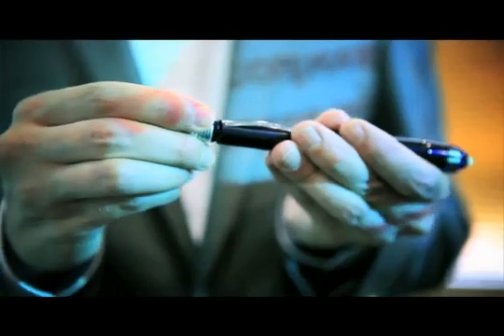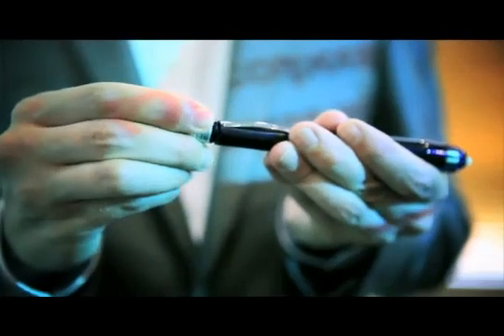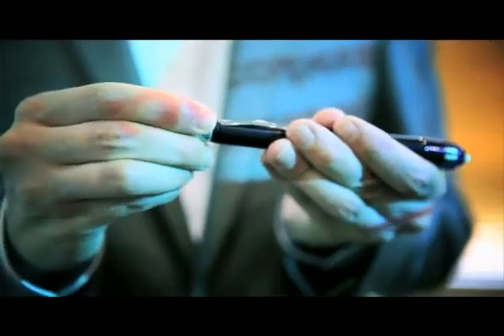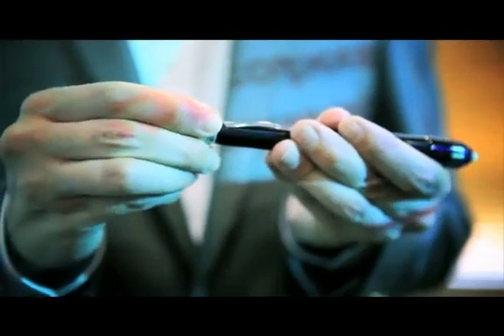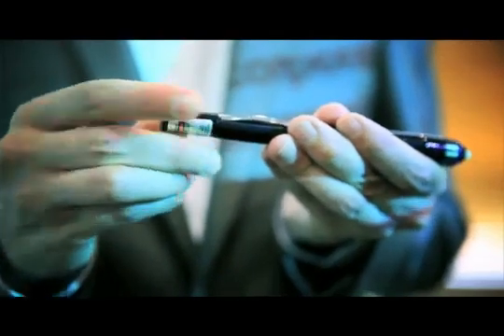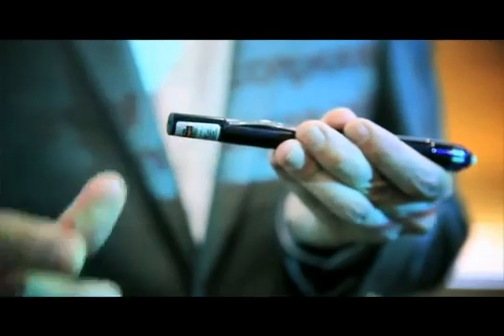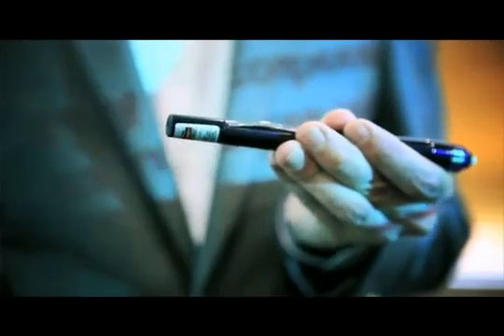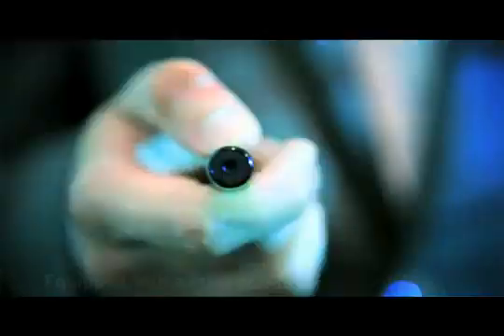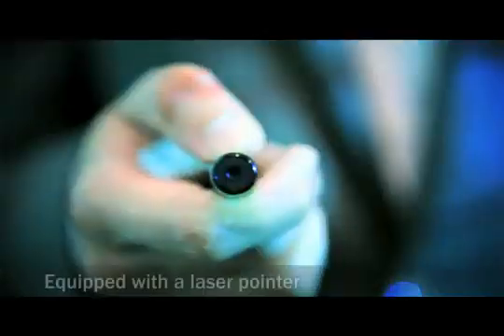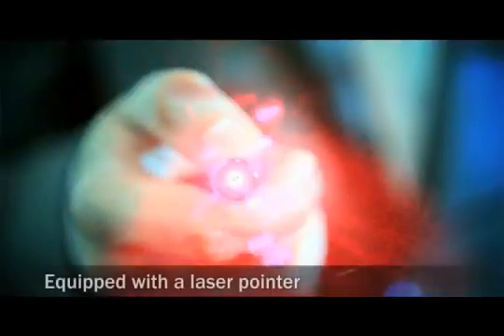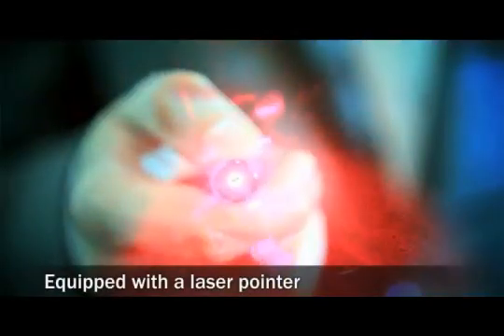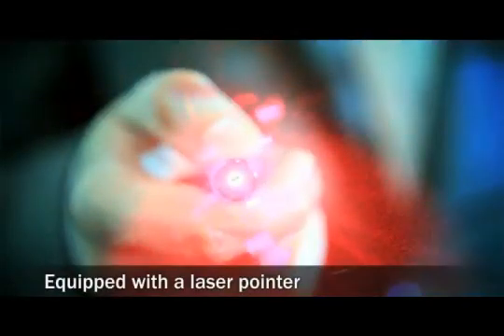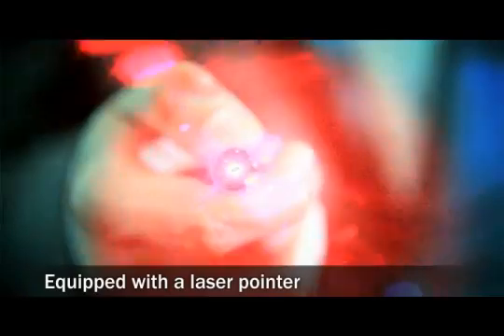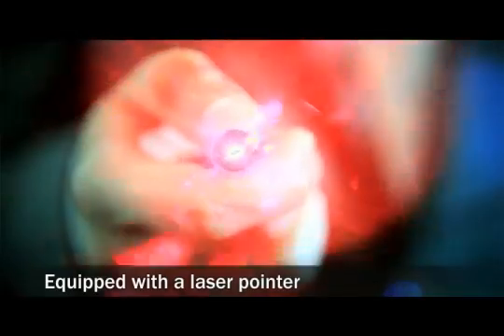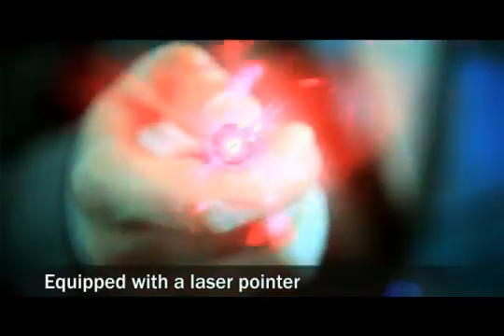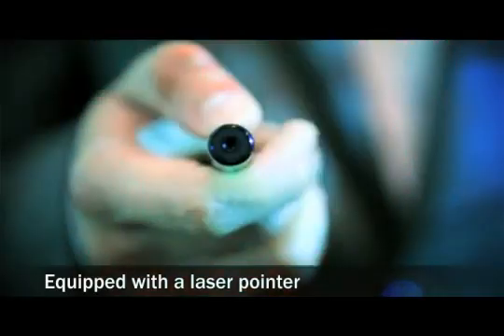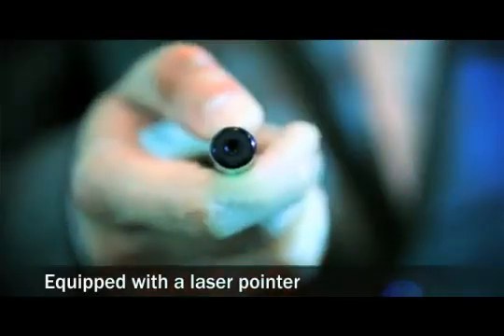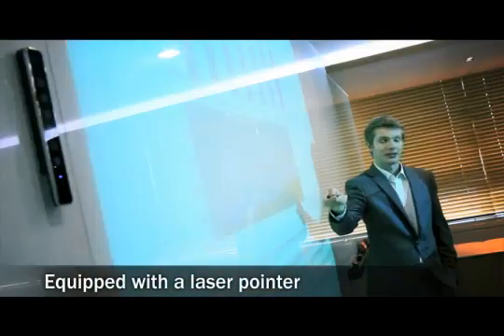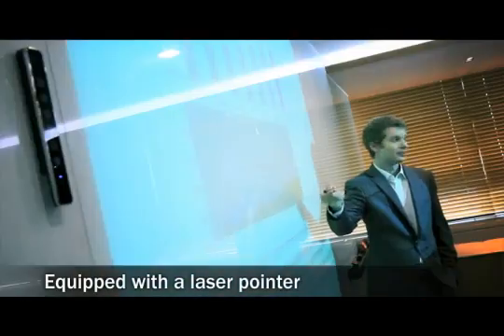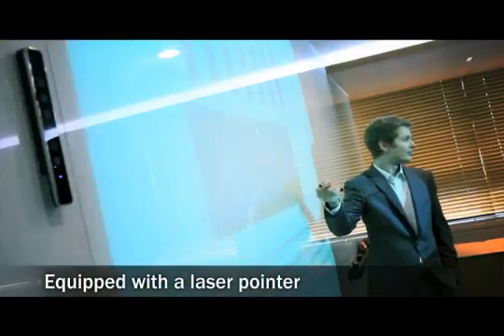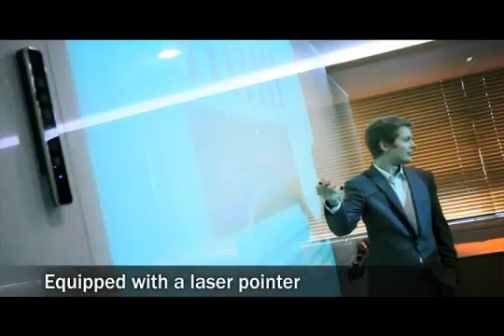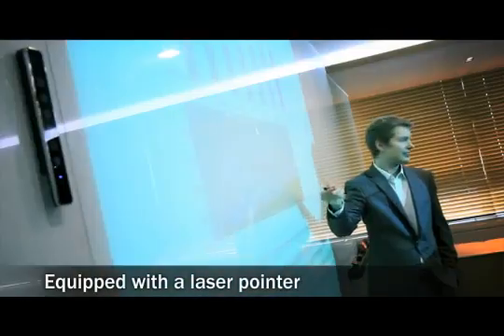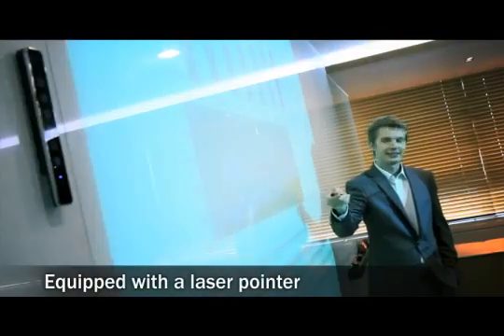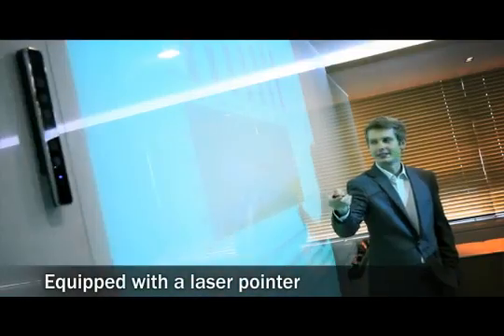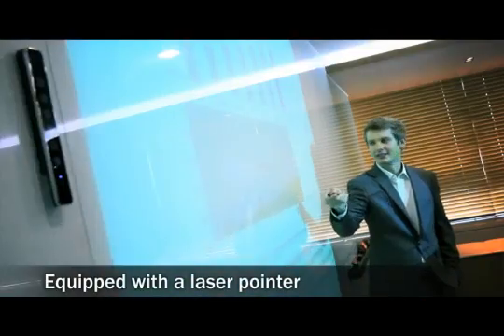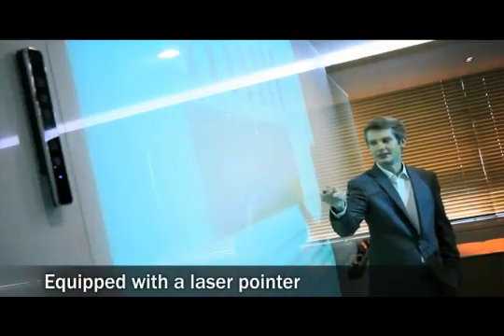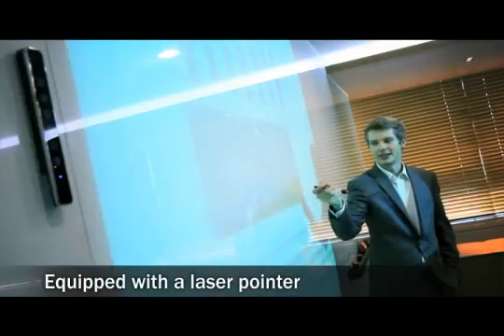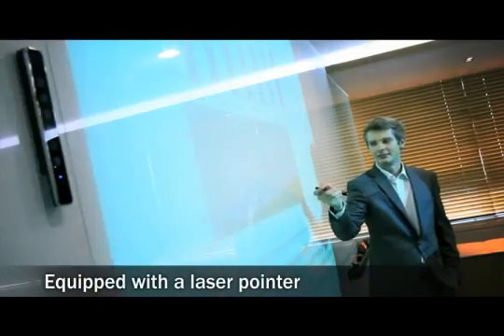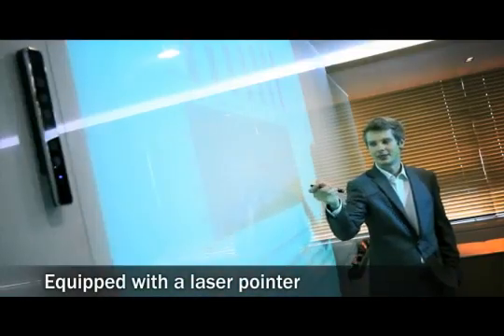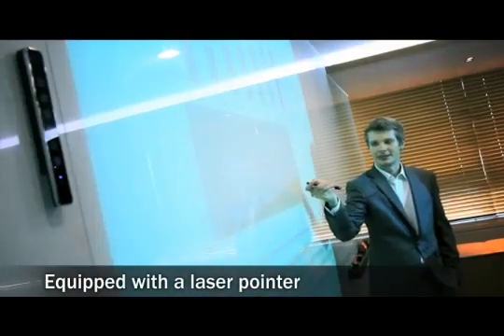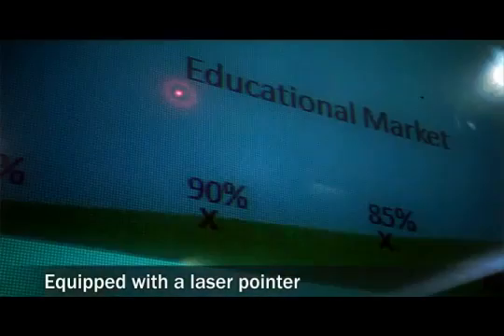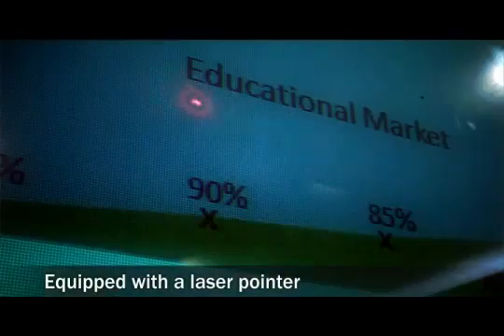Unlike the competition, the U-Board is also equipped with a laser pointer, which is very useful during a presentation.